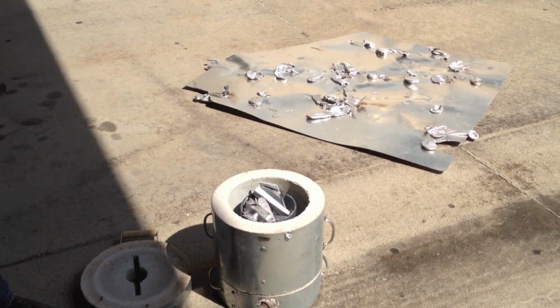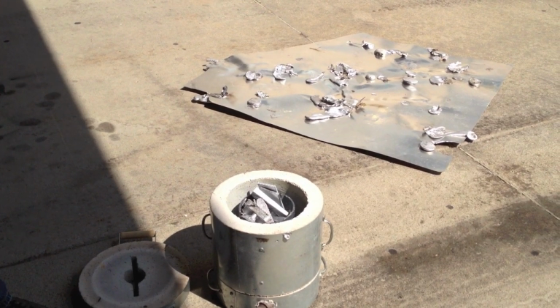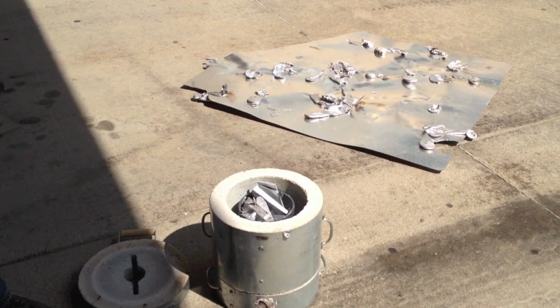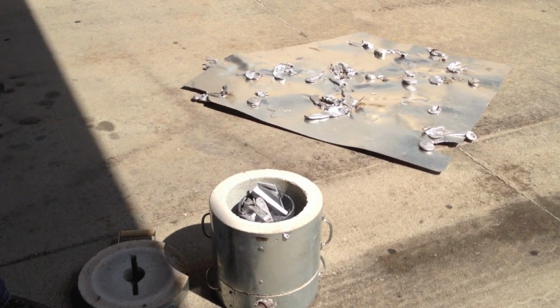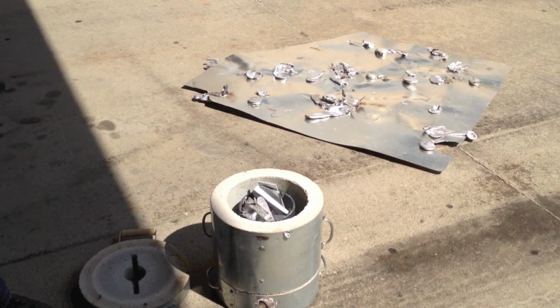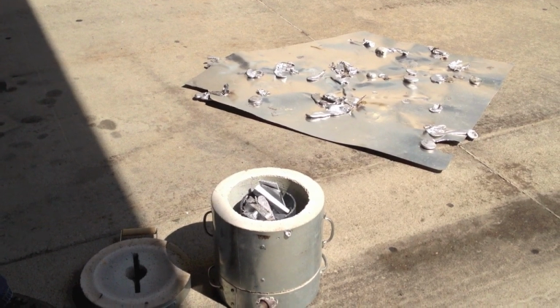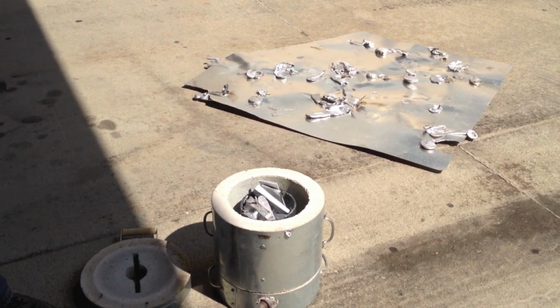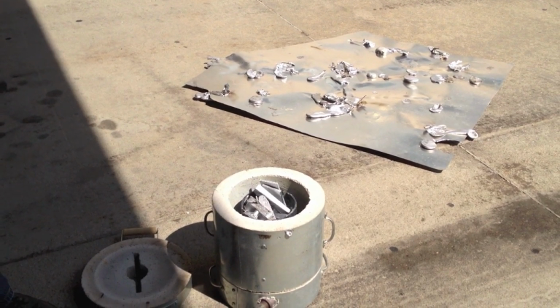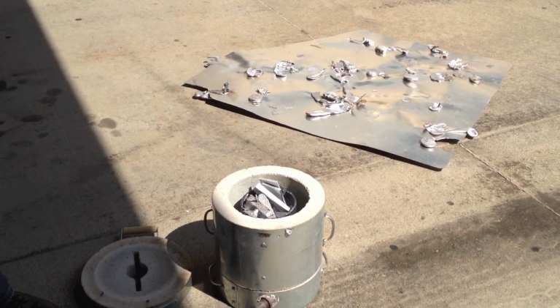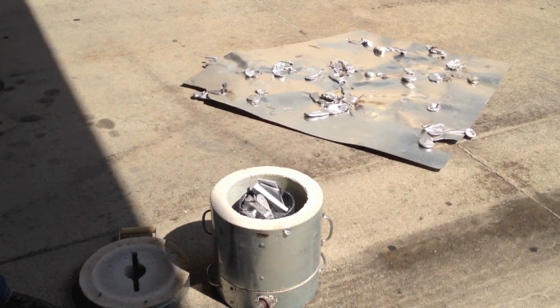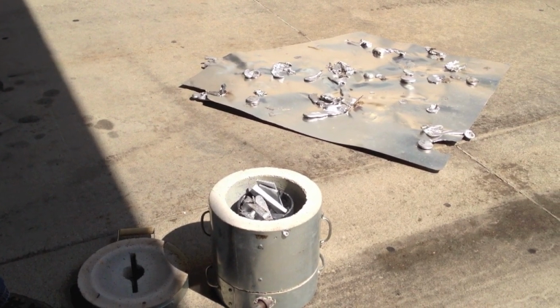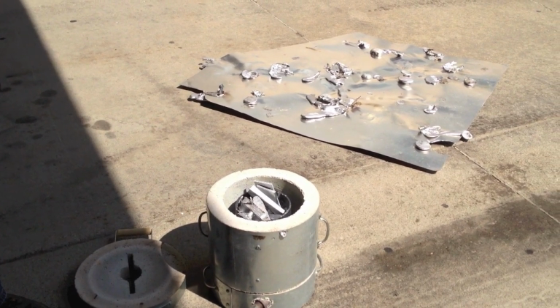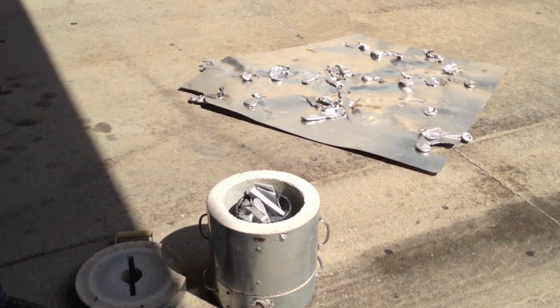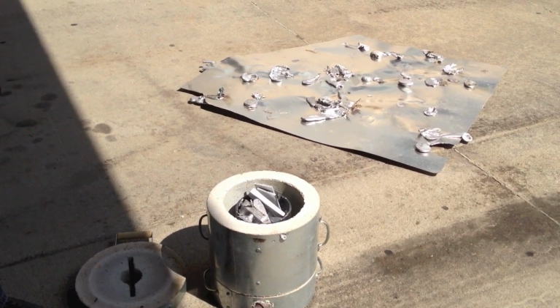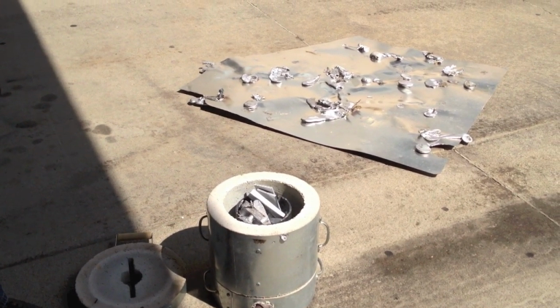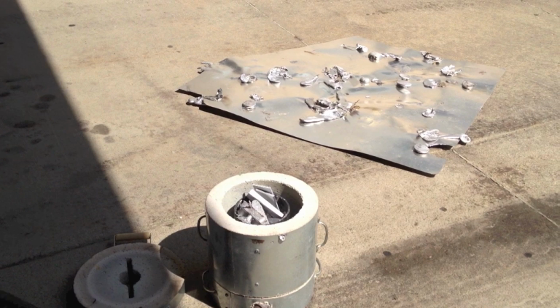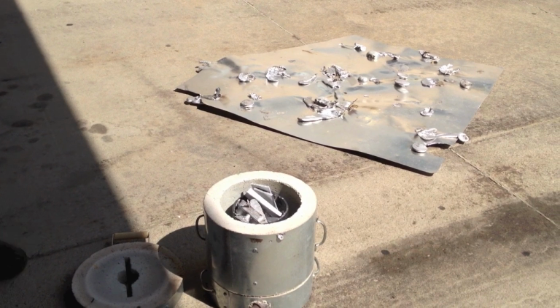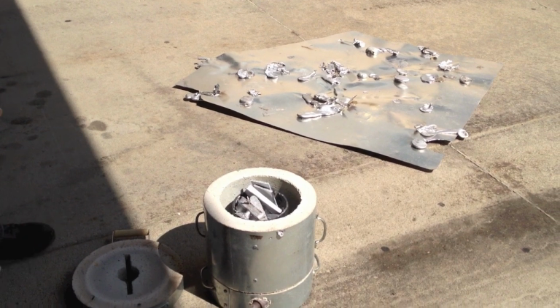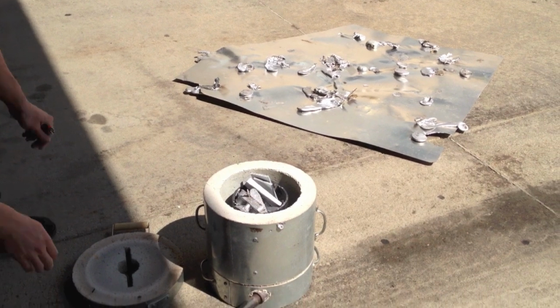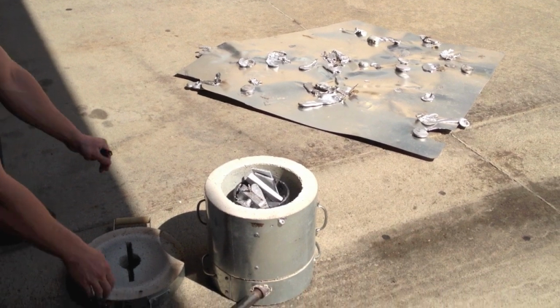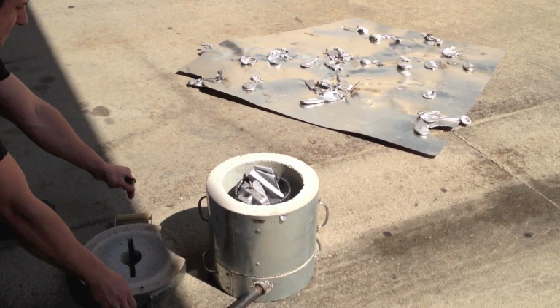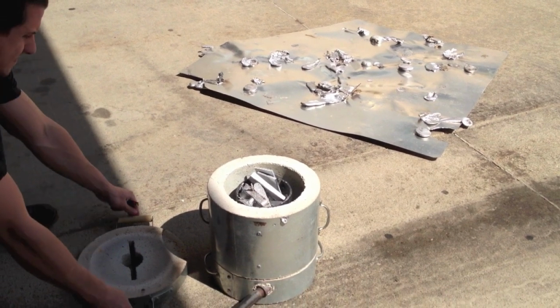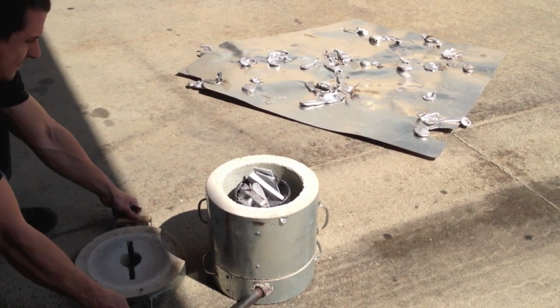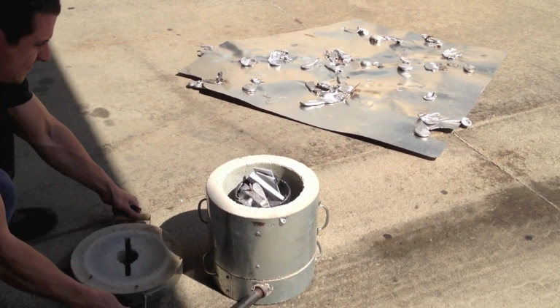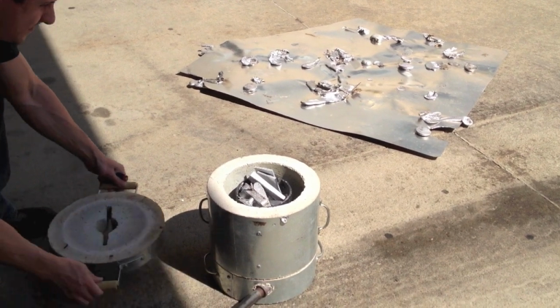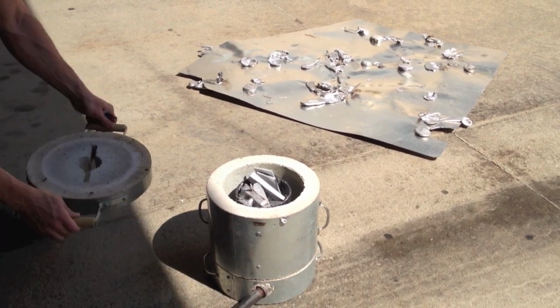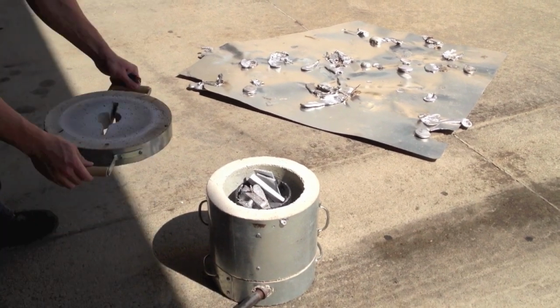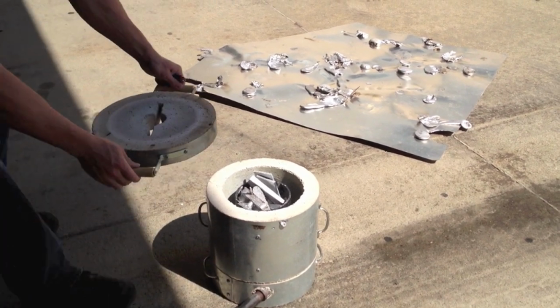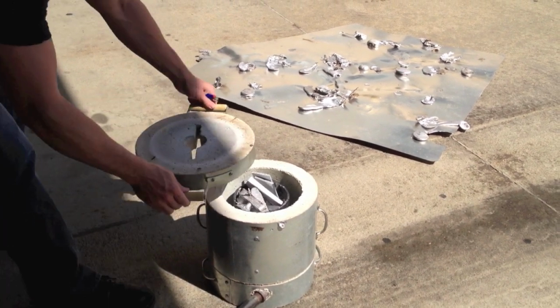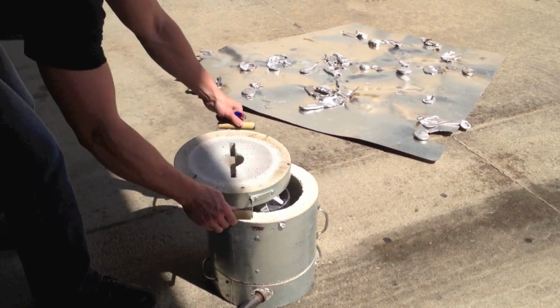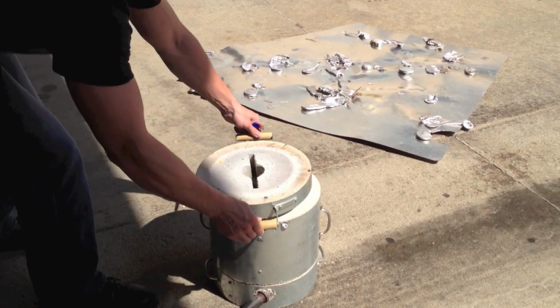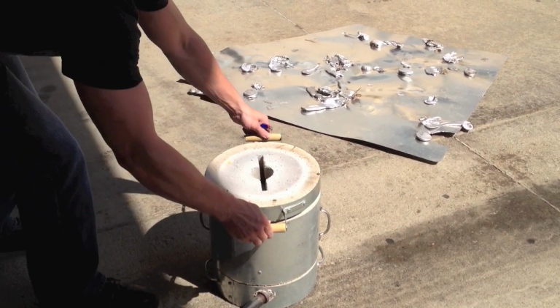After the furnace is turned on, put the lid on the top of the furnace. It will take approximately 10 to 20 minutes for the aluminum to melt.